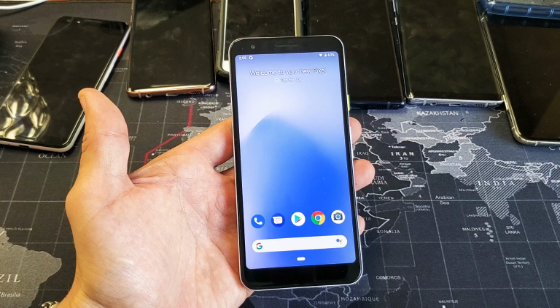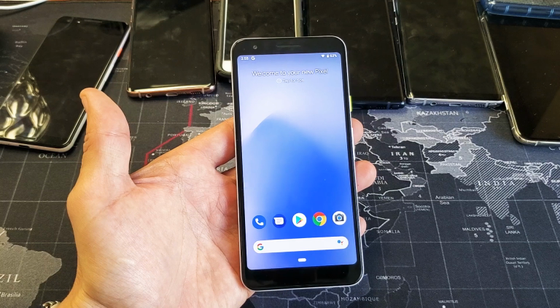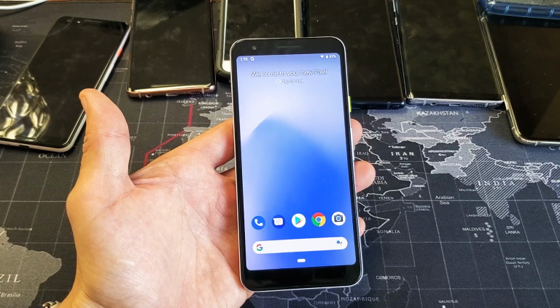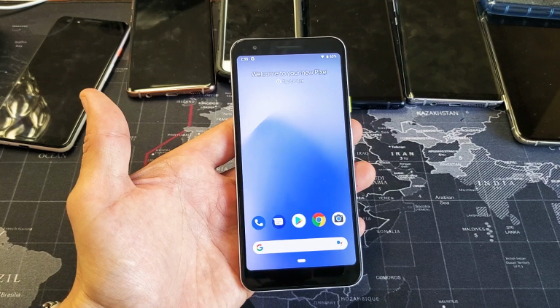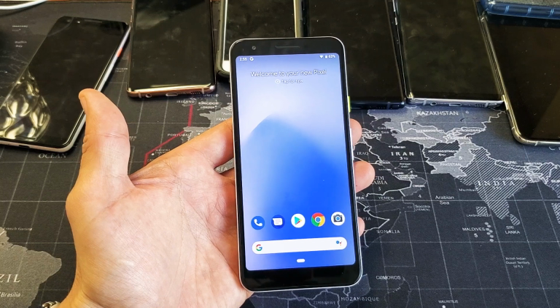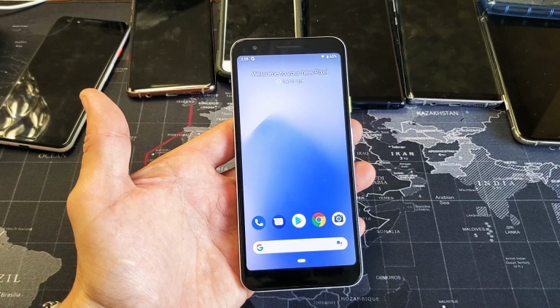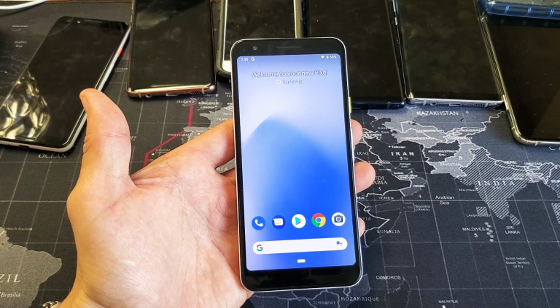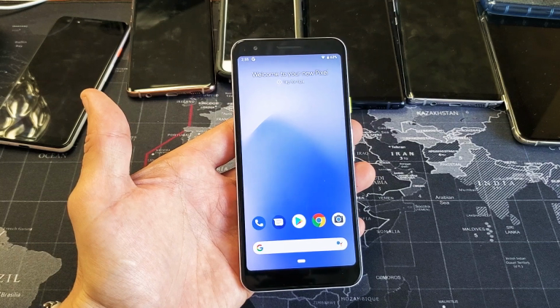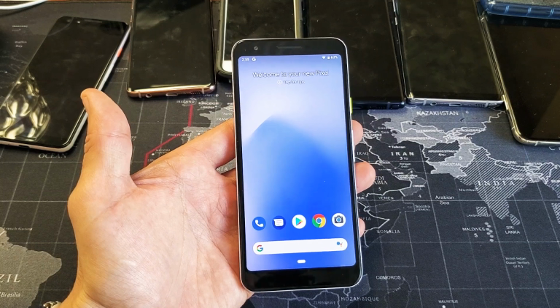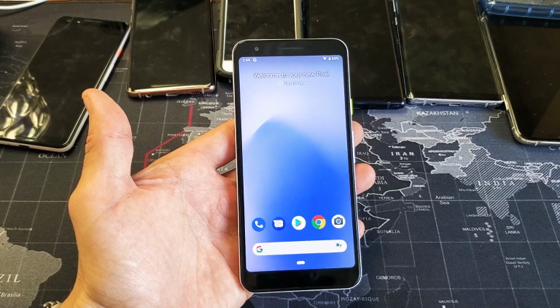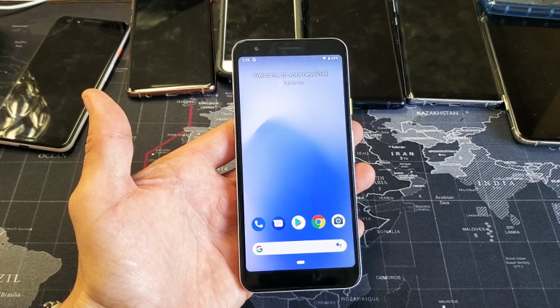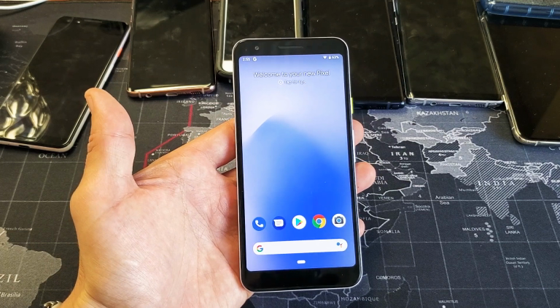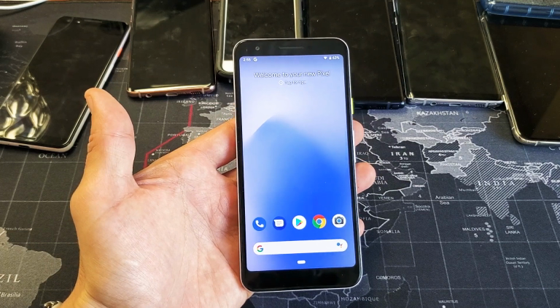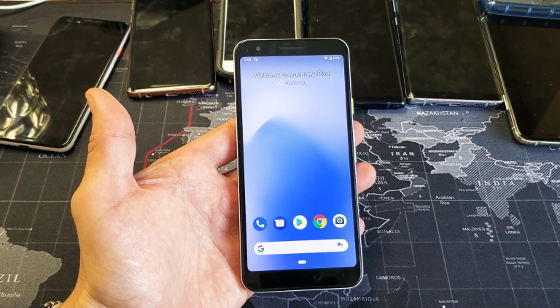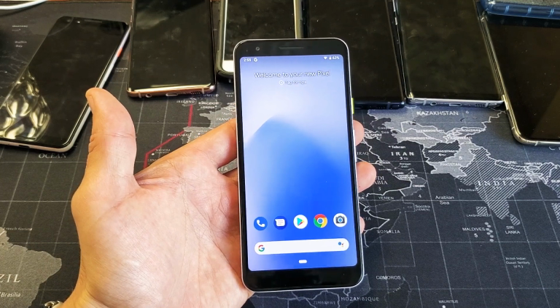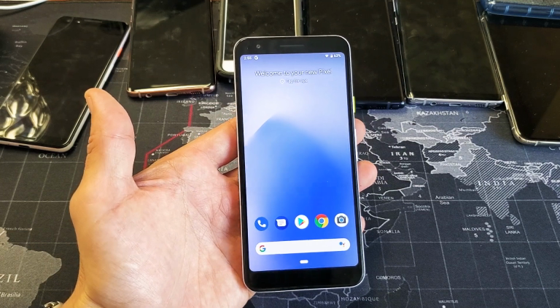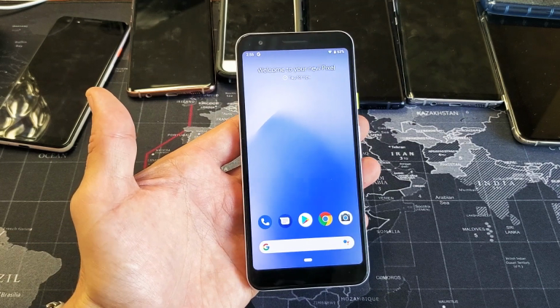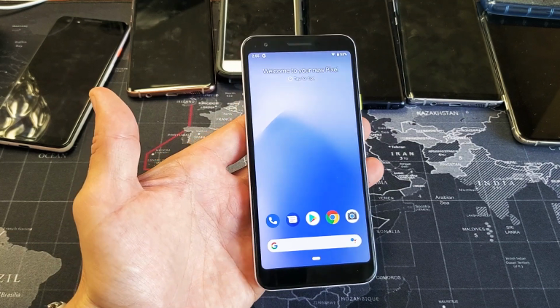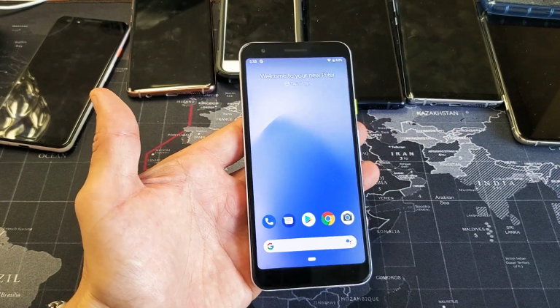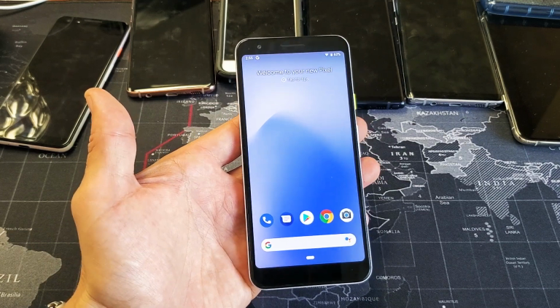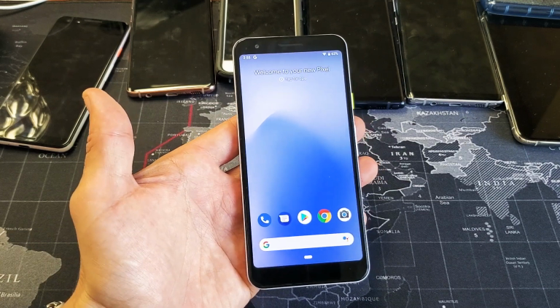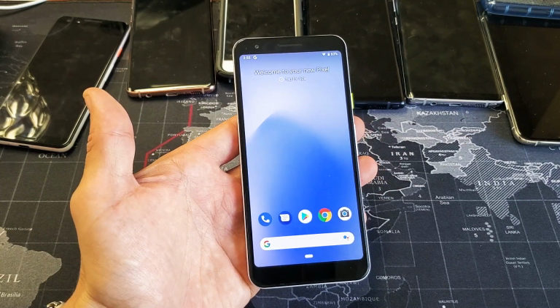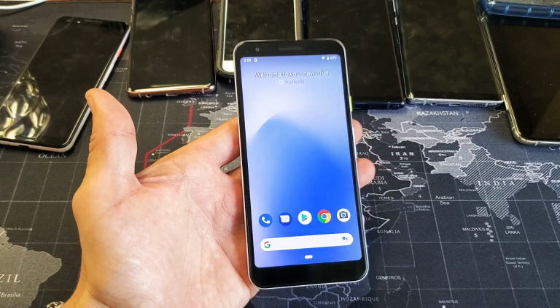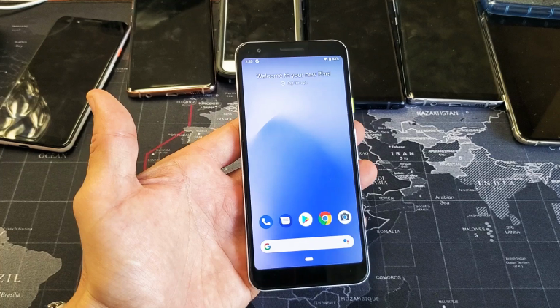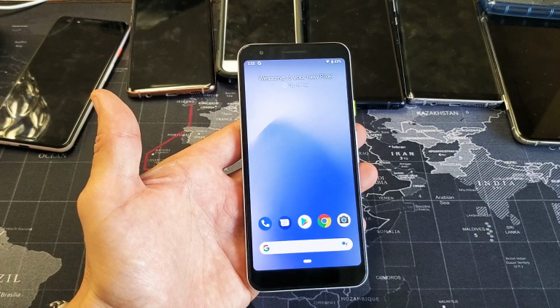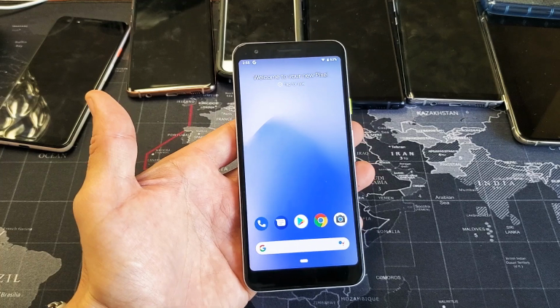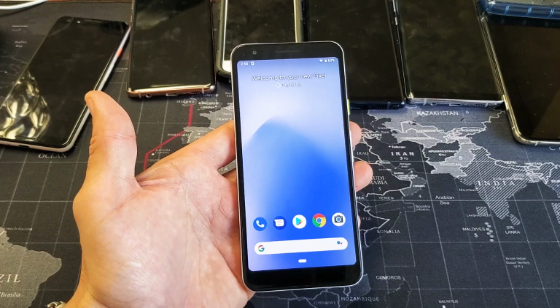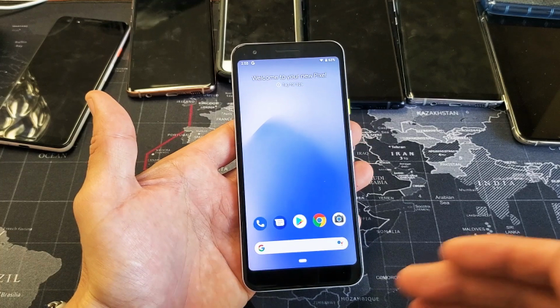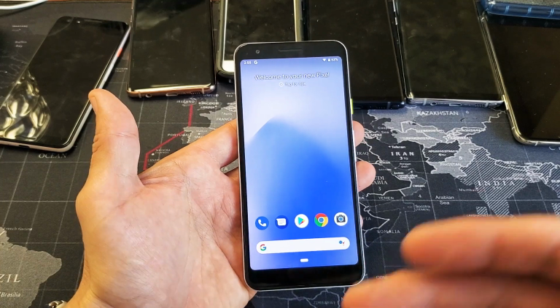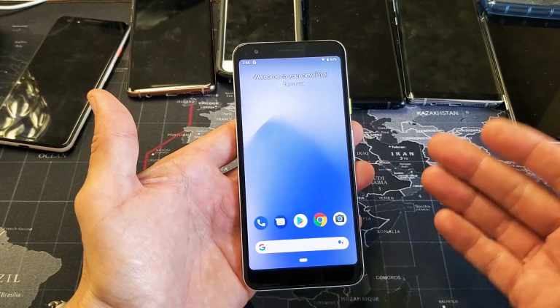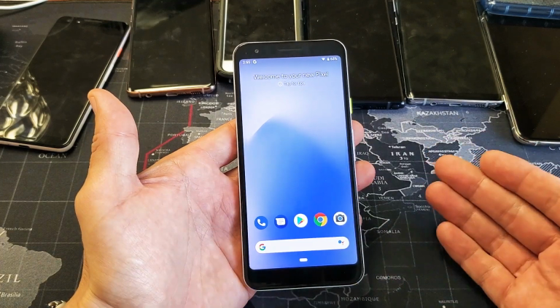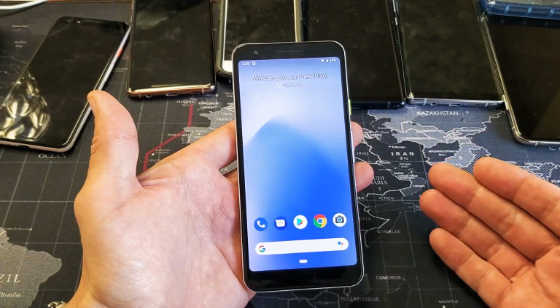Hey, what is going on guys? So you have your new Google Pixel 3a. I'm going to show you how to do a screenshot and some other things that you can do with it.